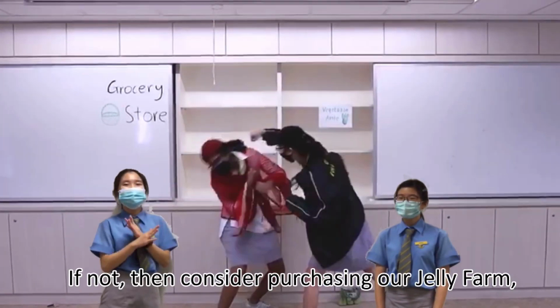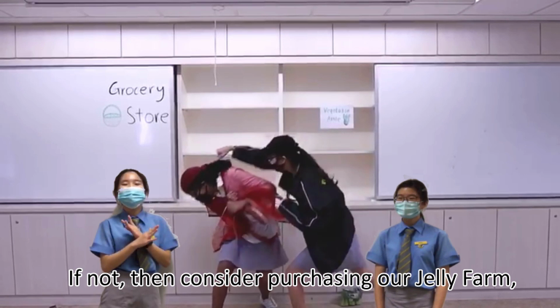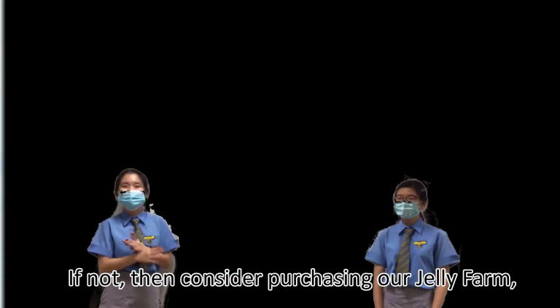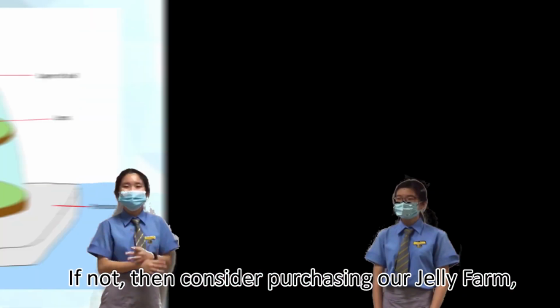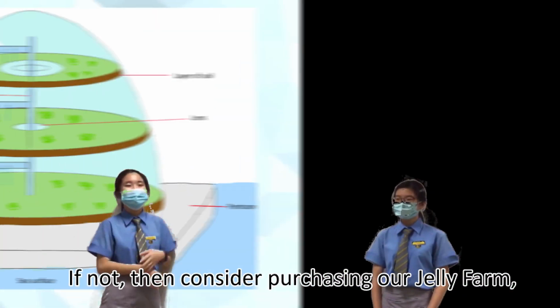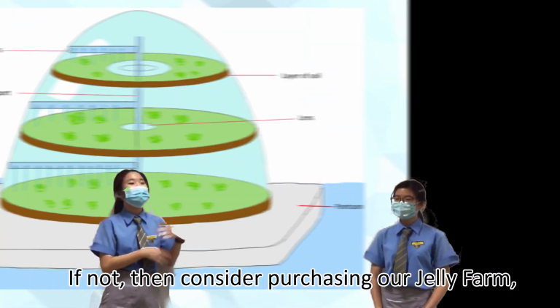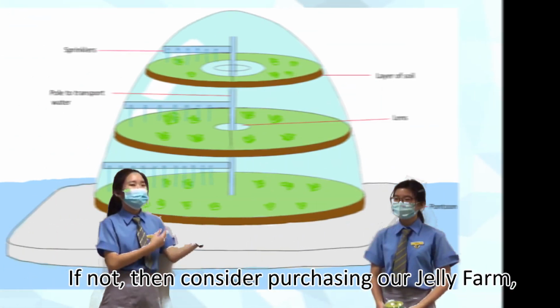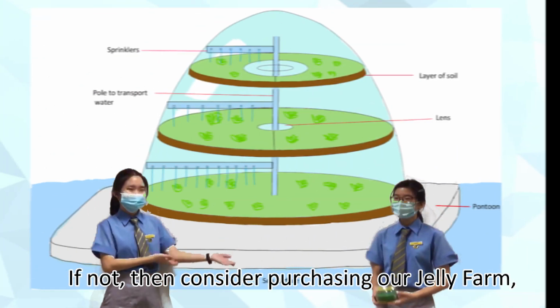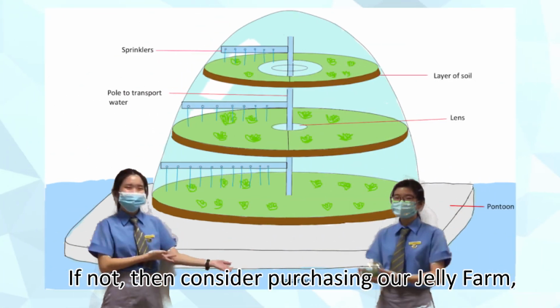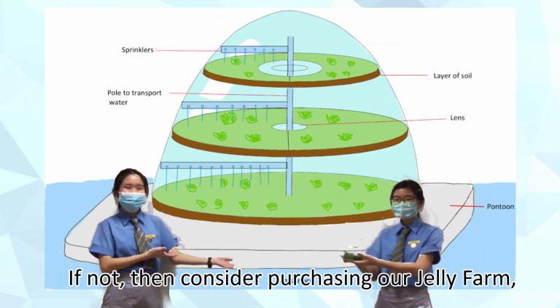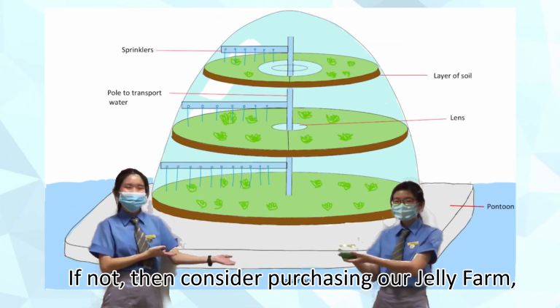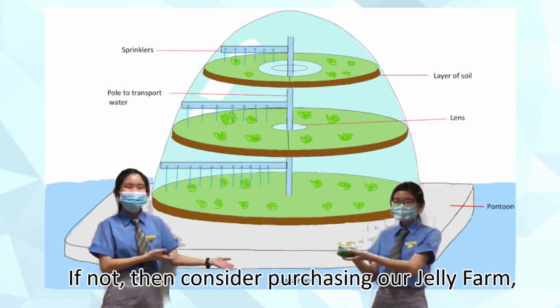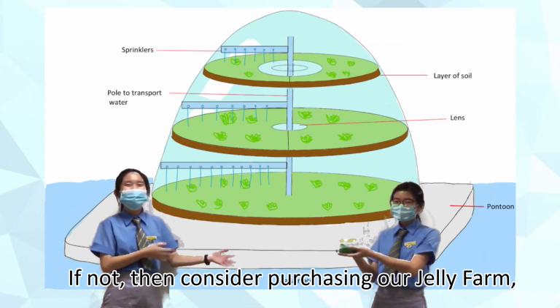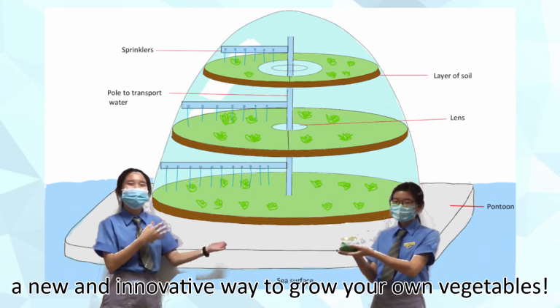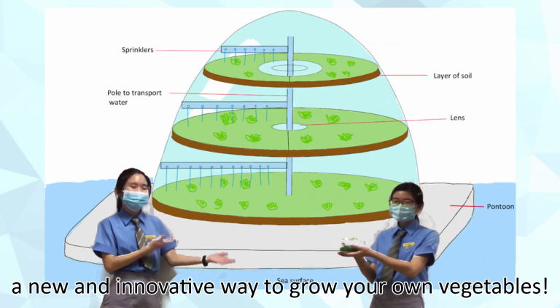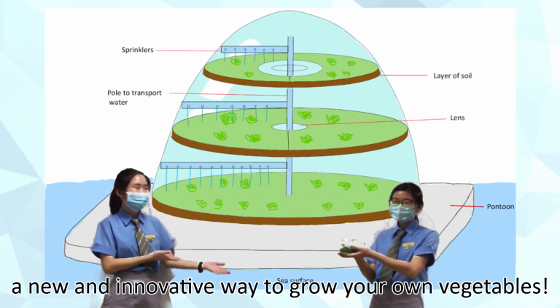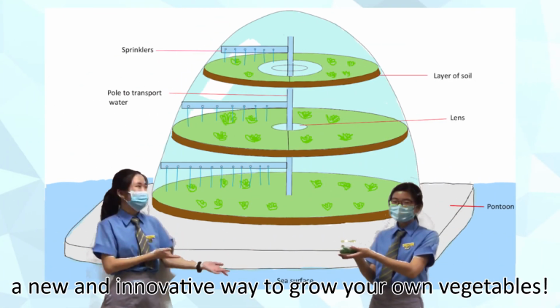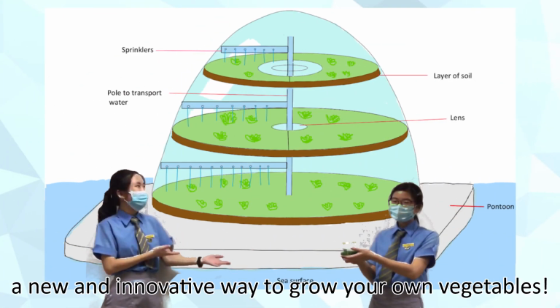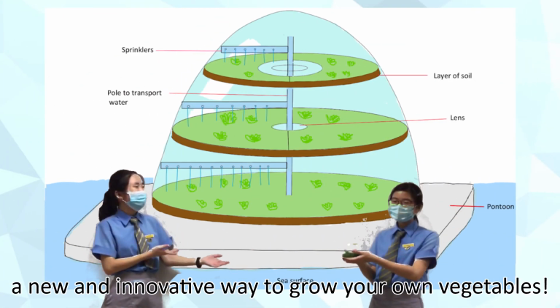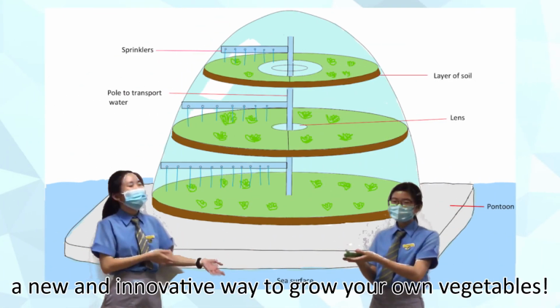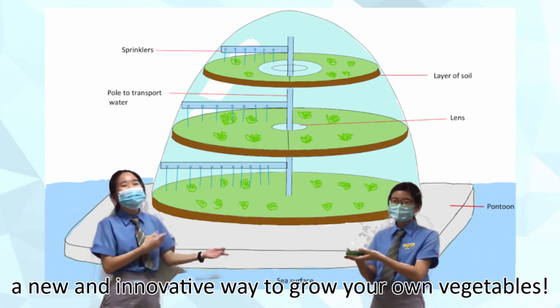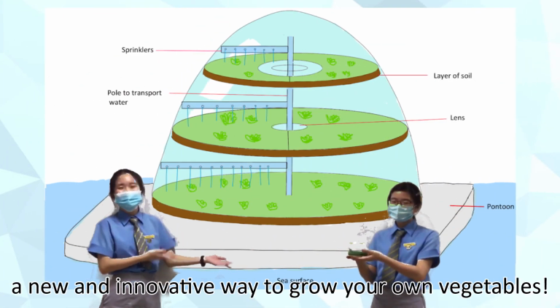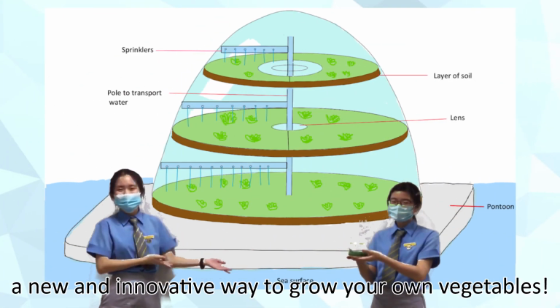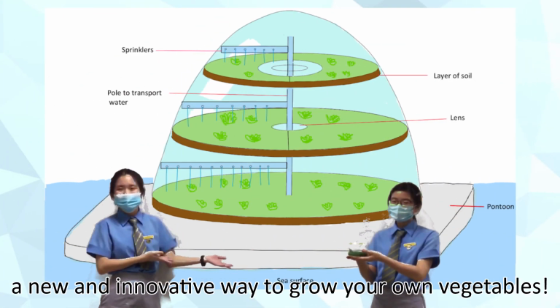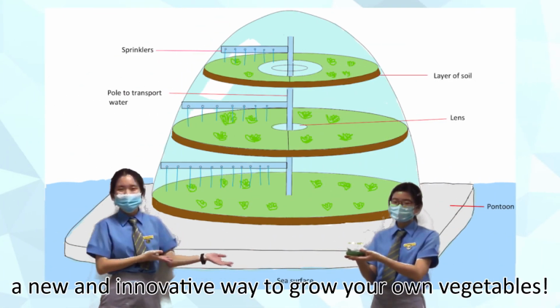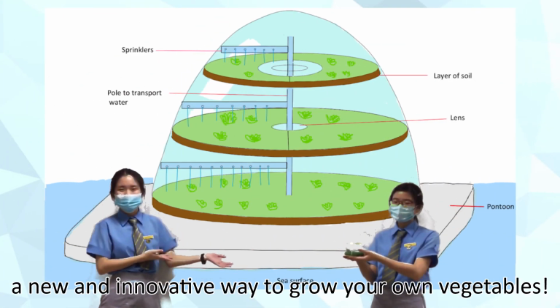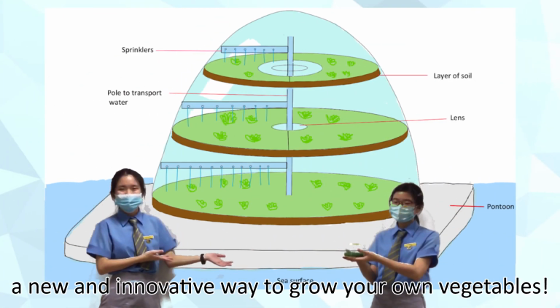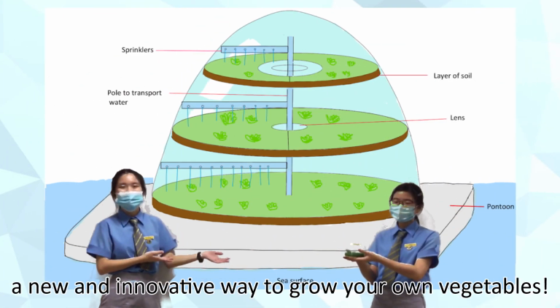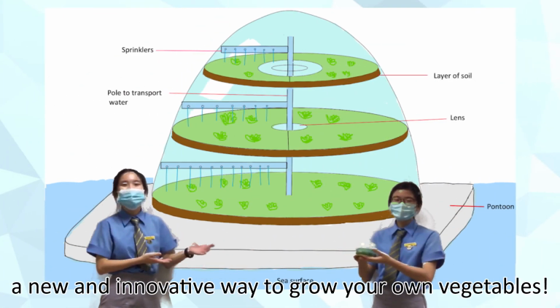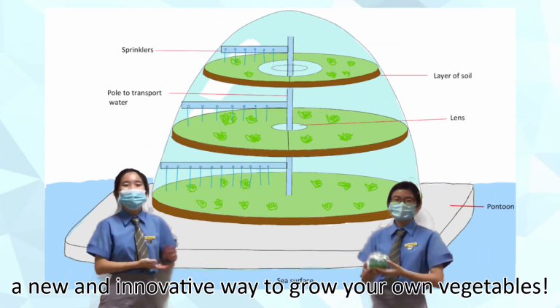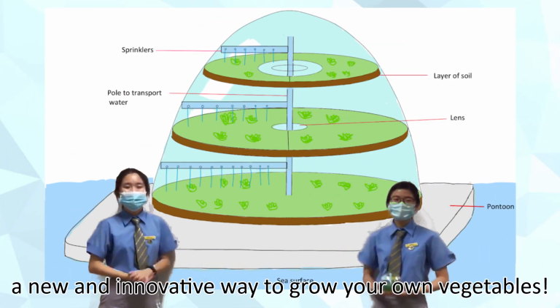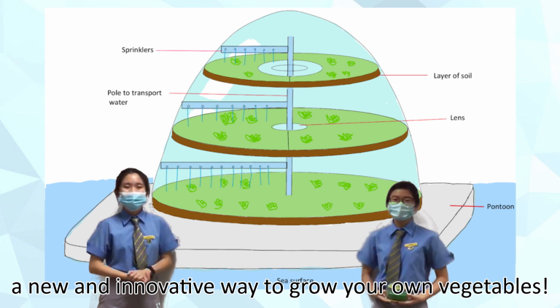If not, then consider purchasing our Jelly Farm, a new and innovative way to grow your own vegetables.